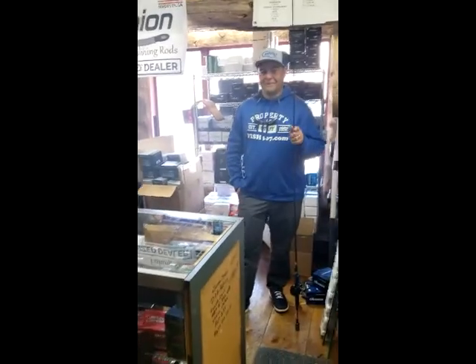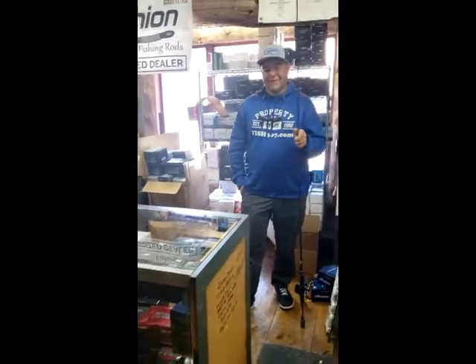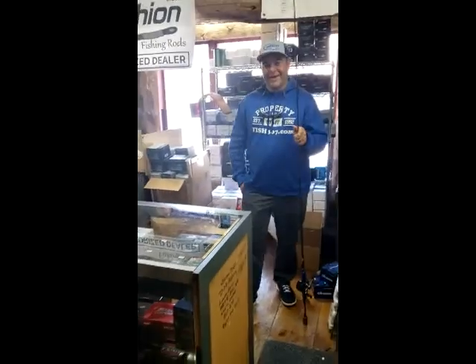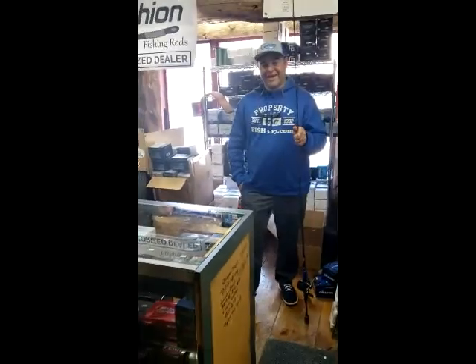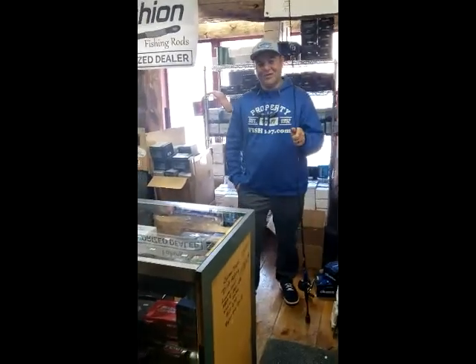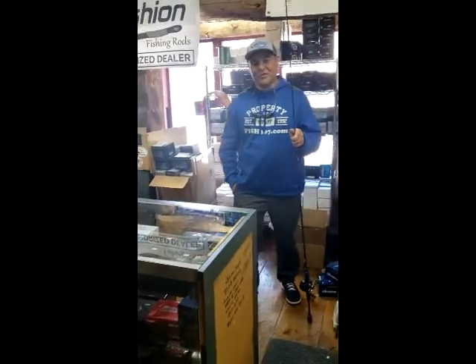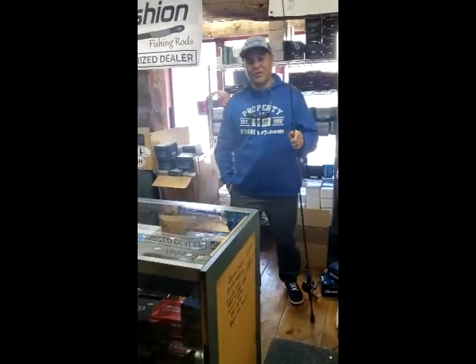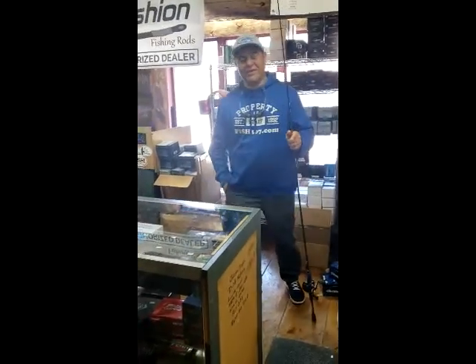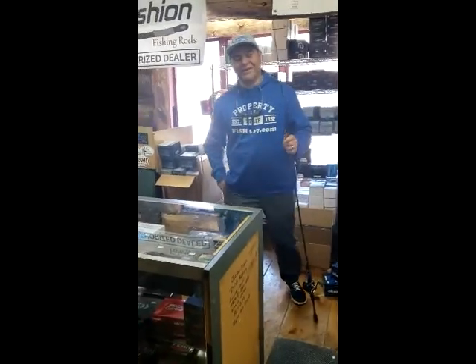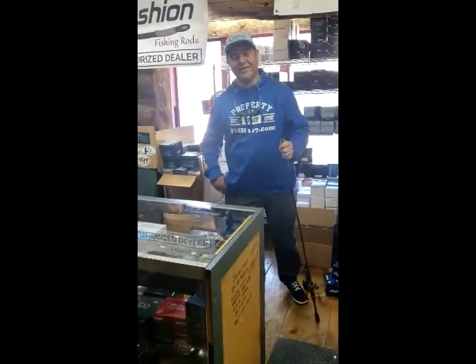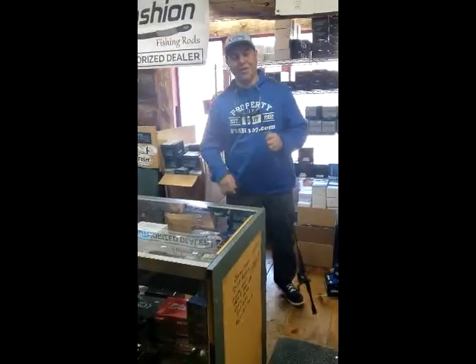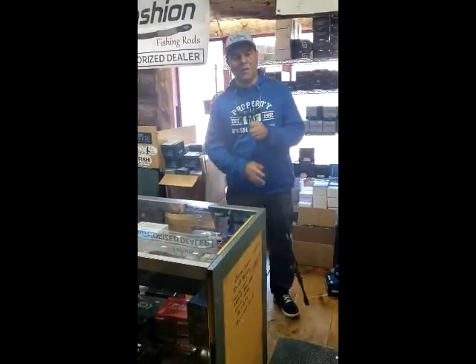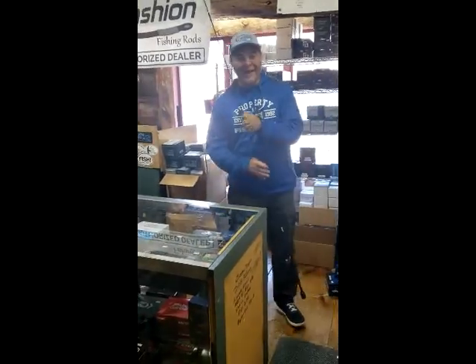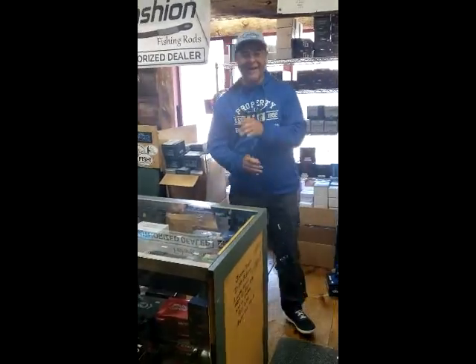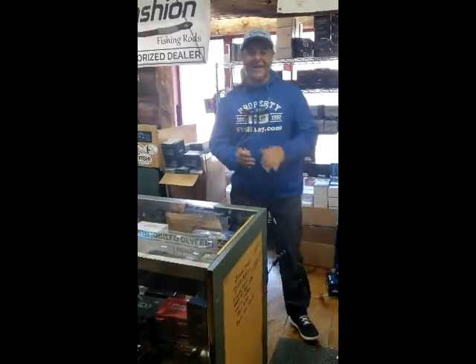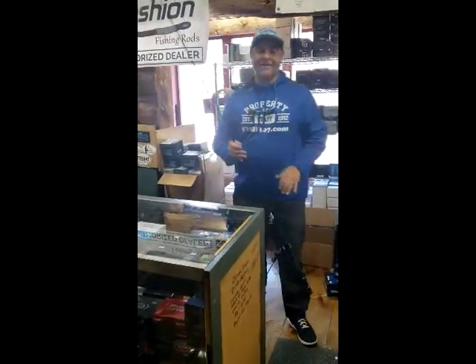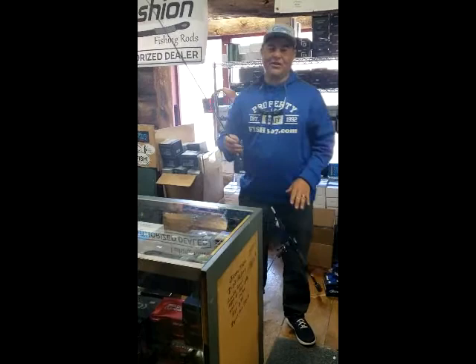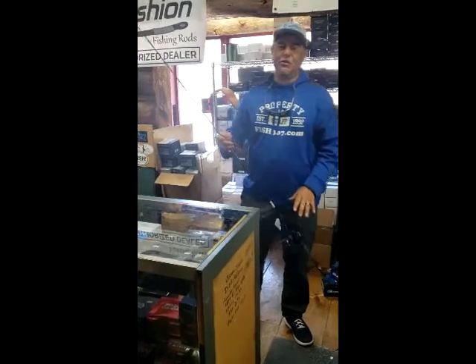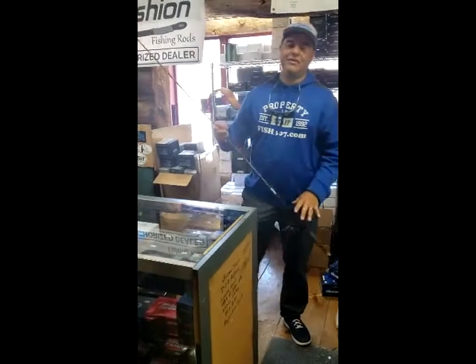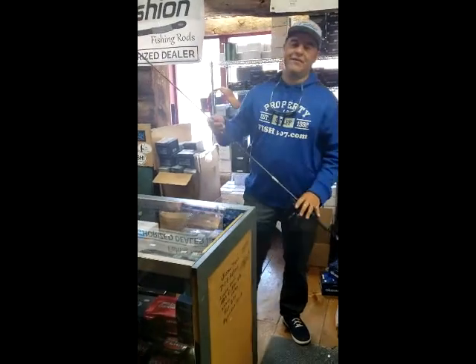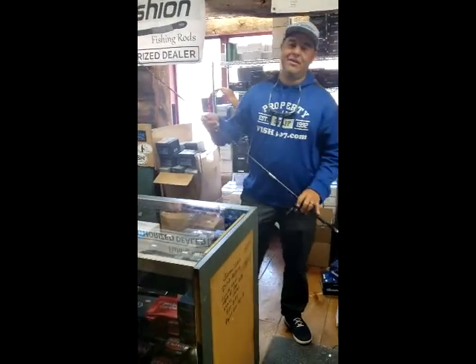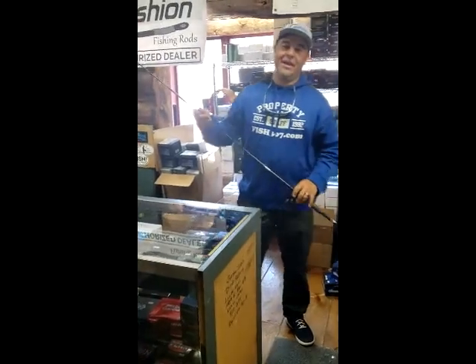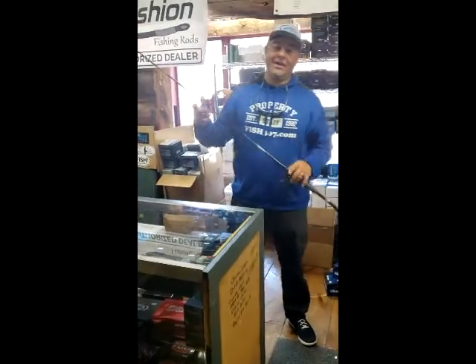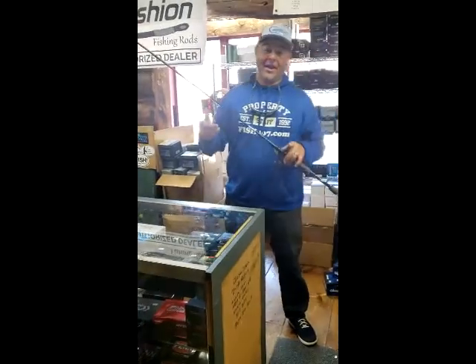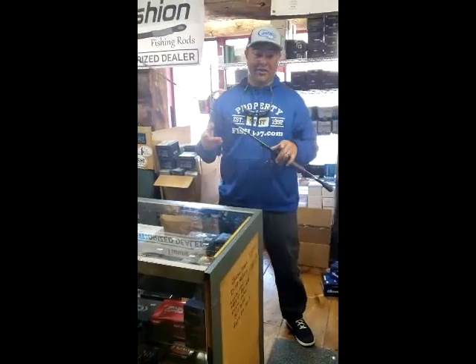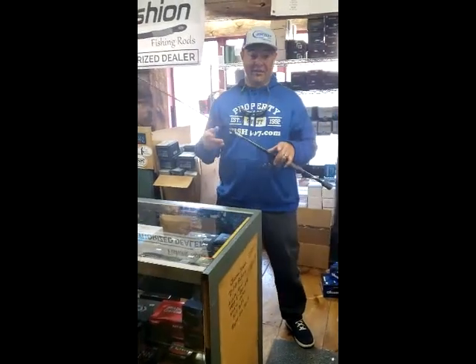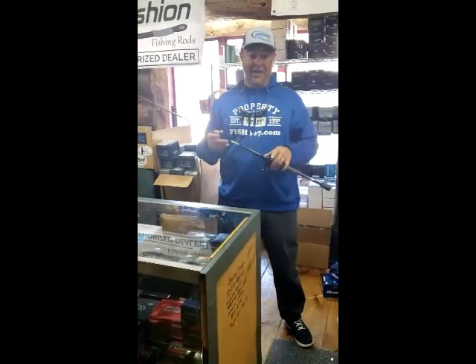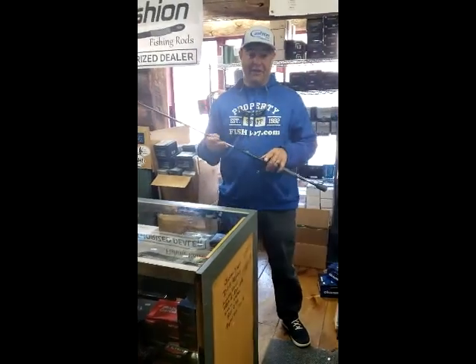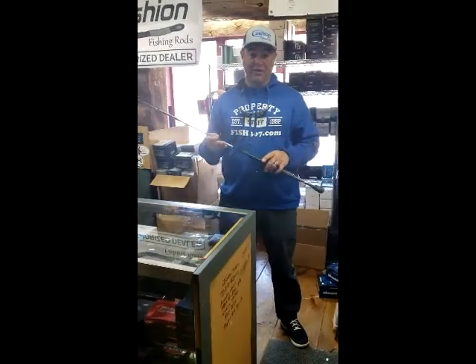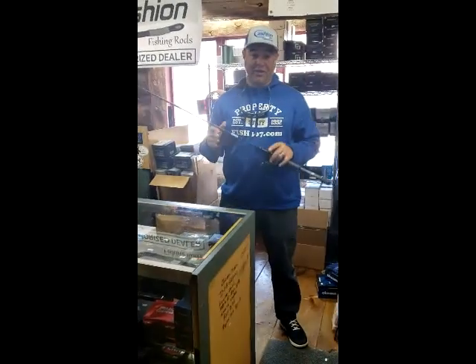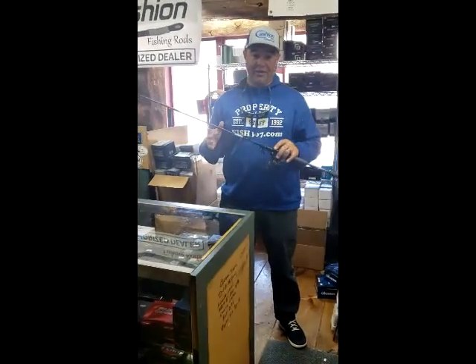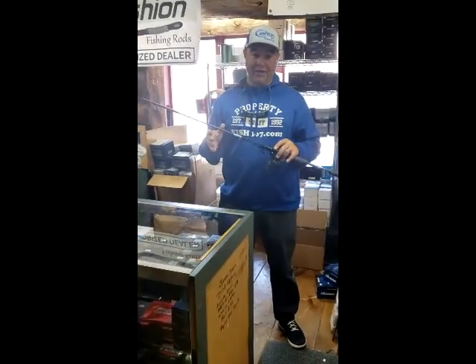Hey guys, it's Rich Ortiz. We're back again at Fish 307 and Cachon's in the house. Check this out.